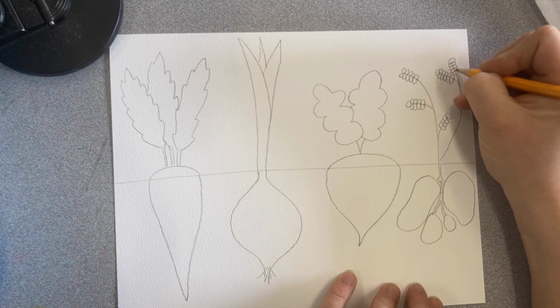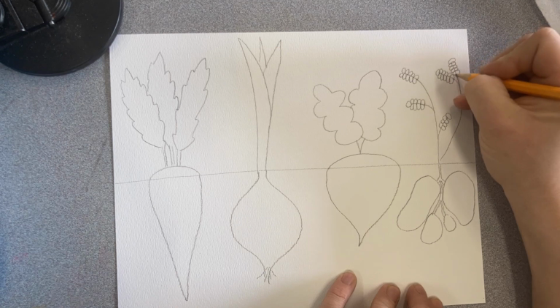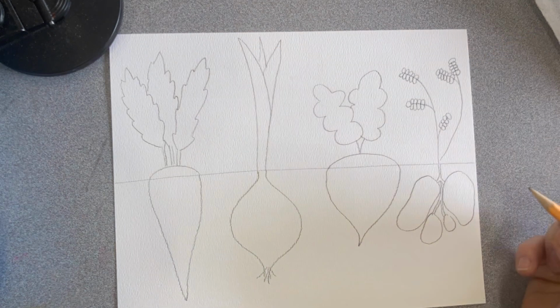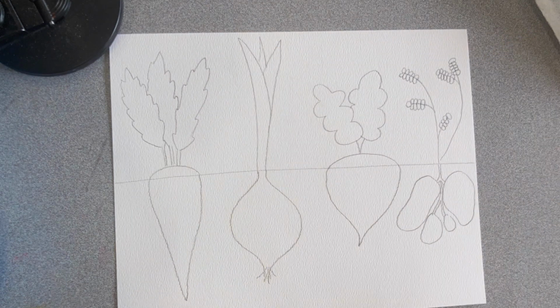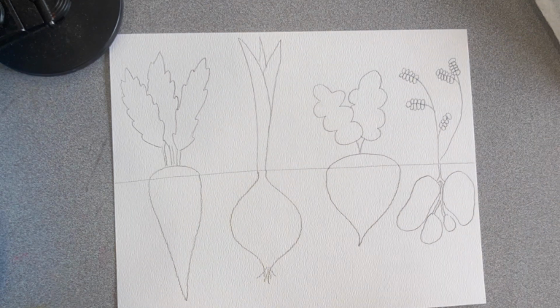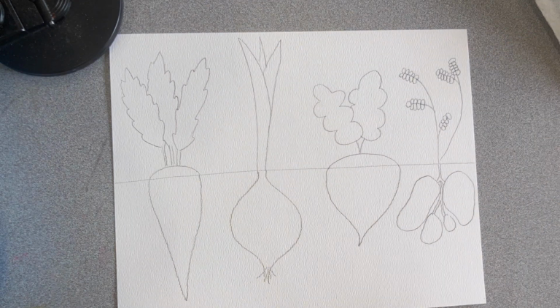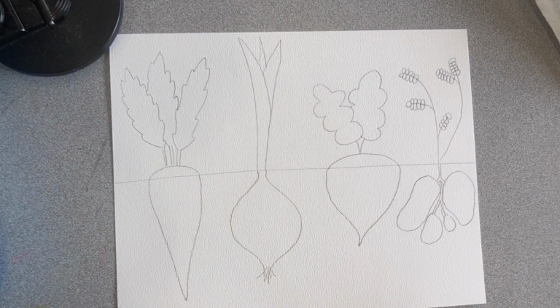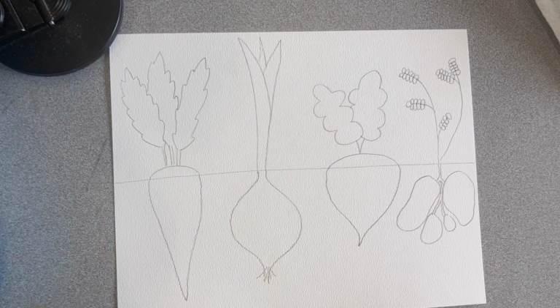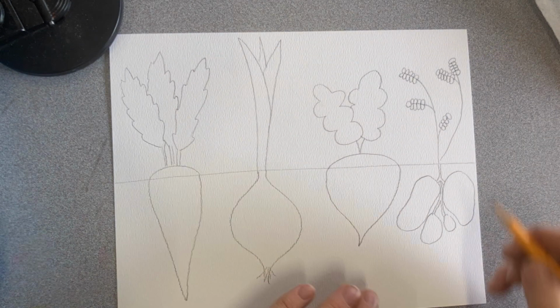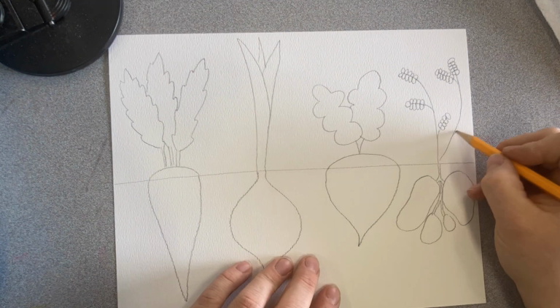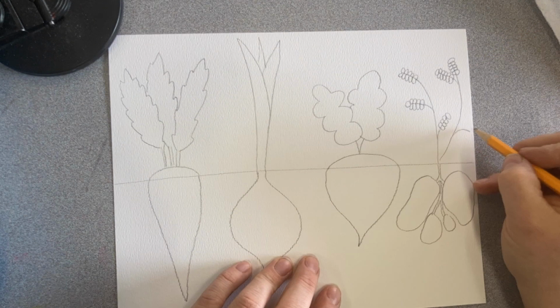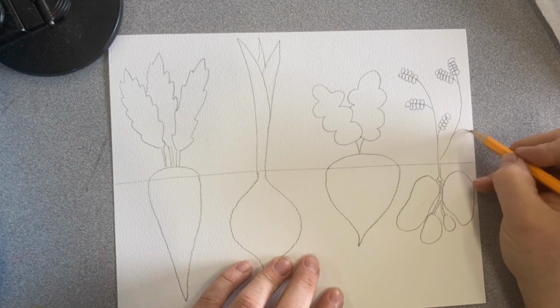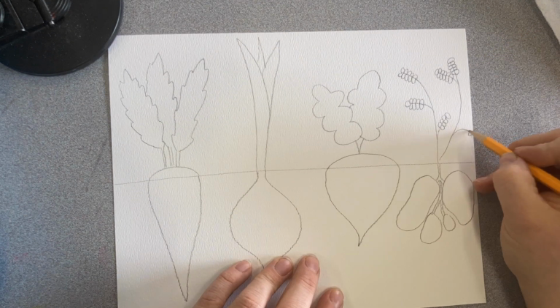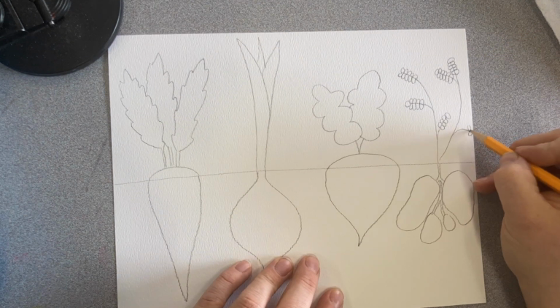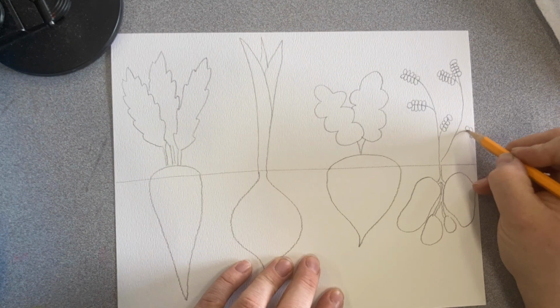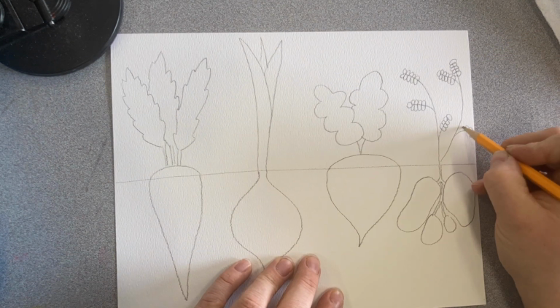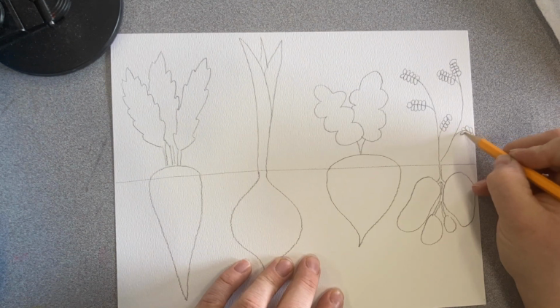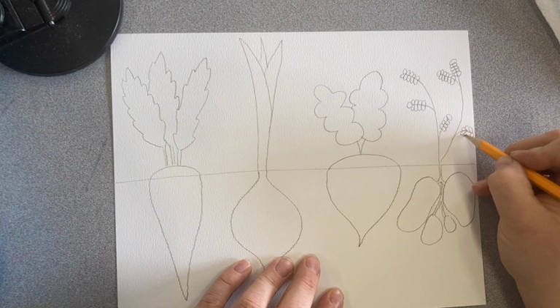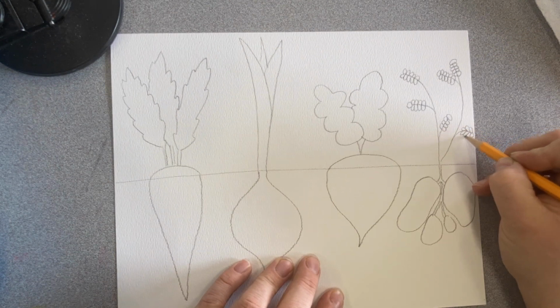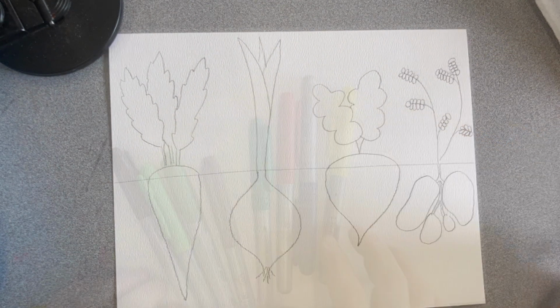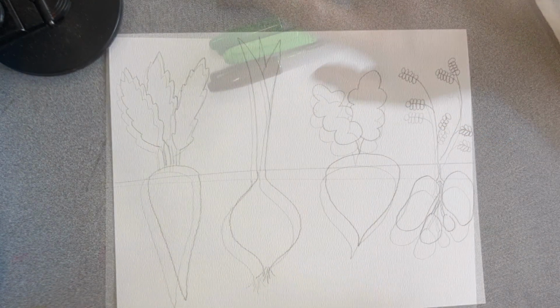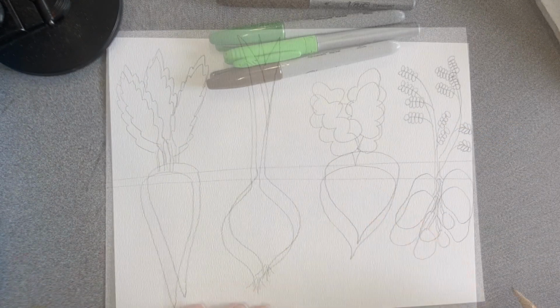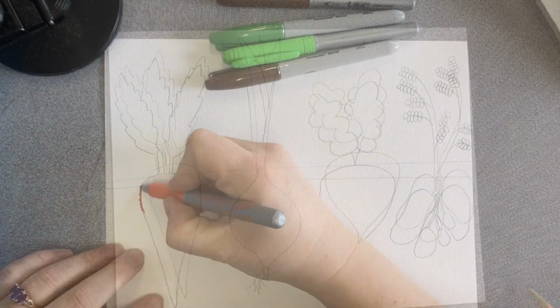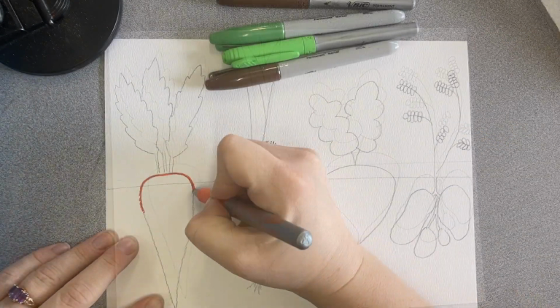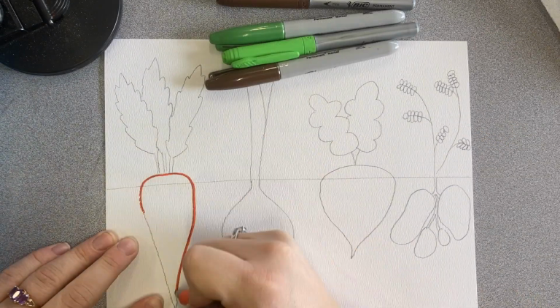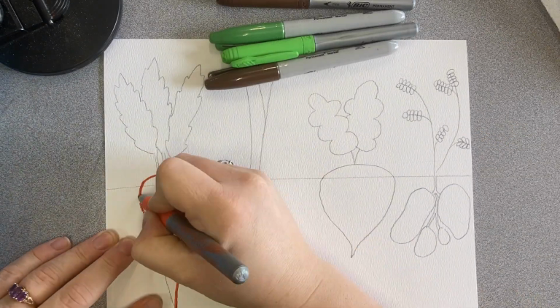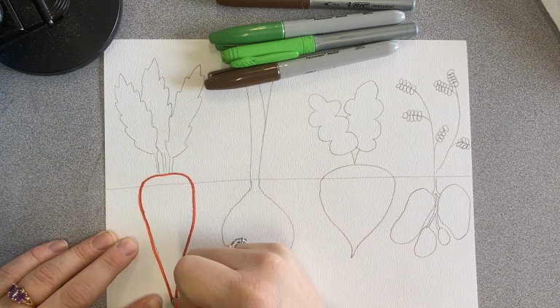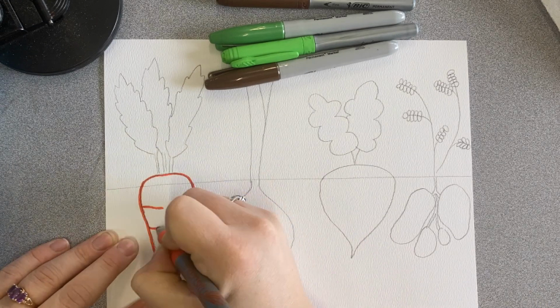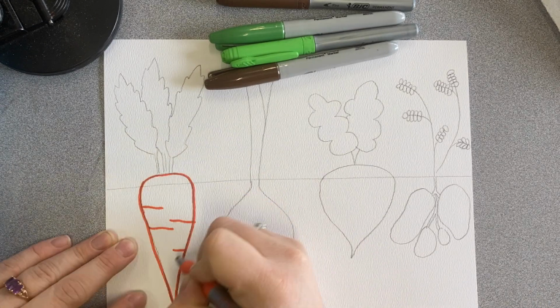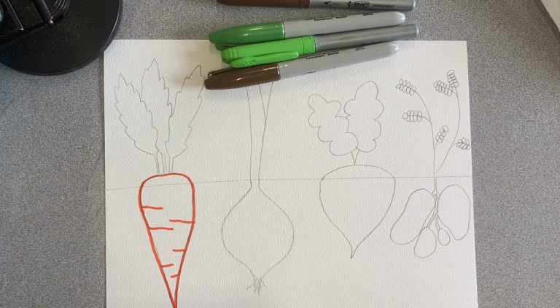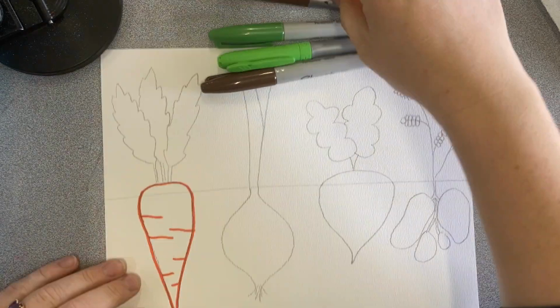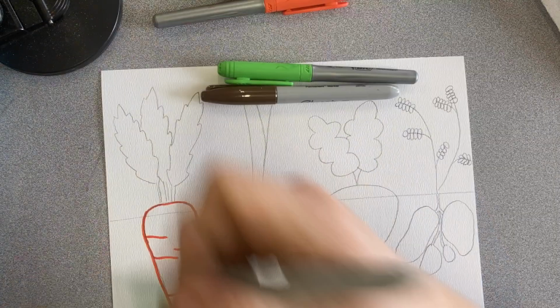So in mine I have a carrot, an onion, a beet, and some Yukon gold potatoes.